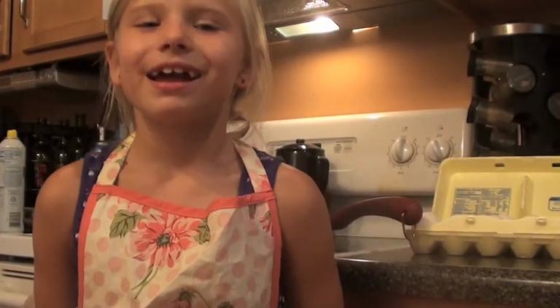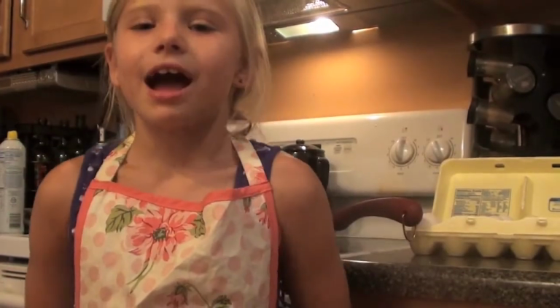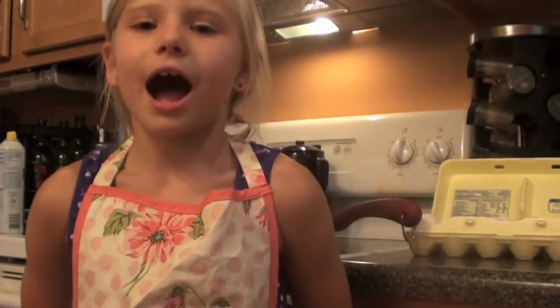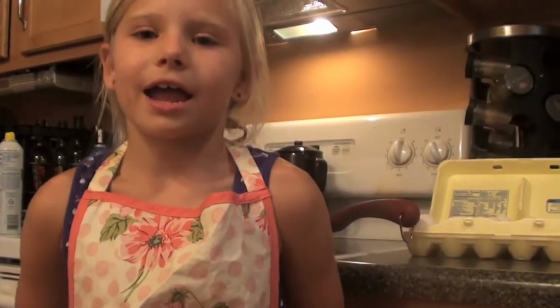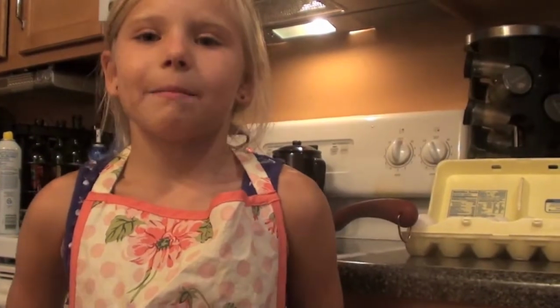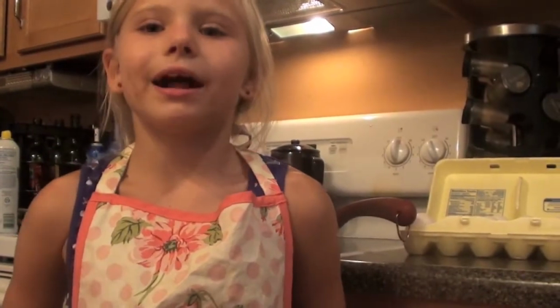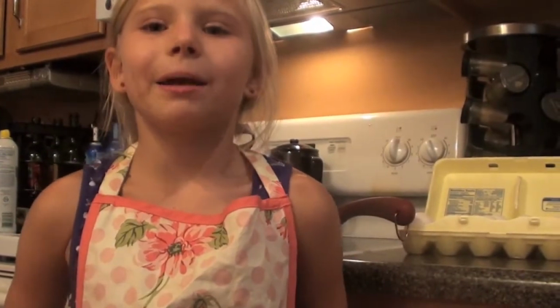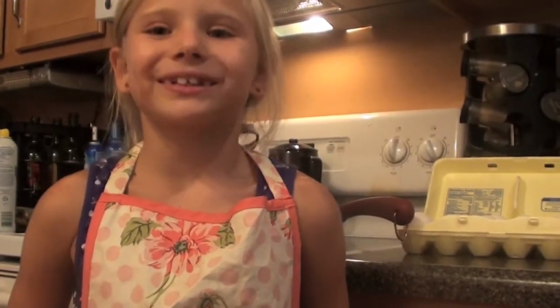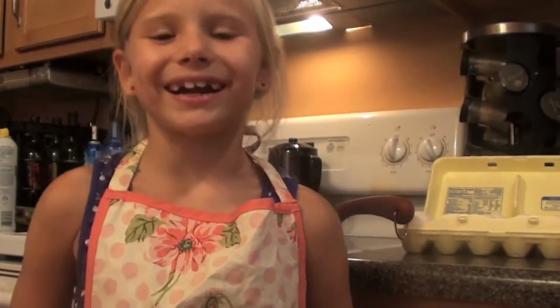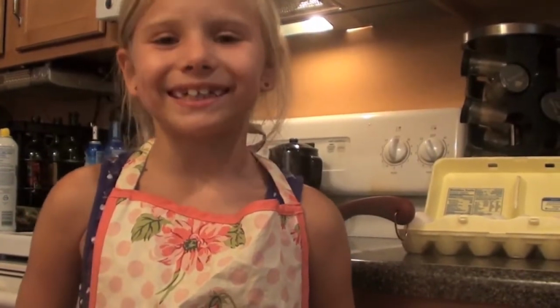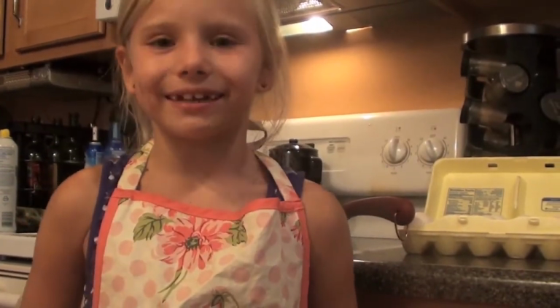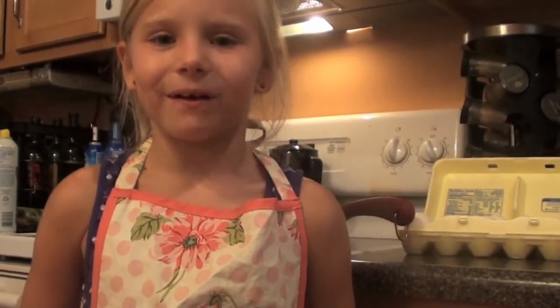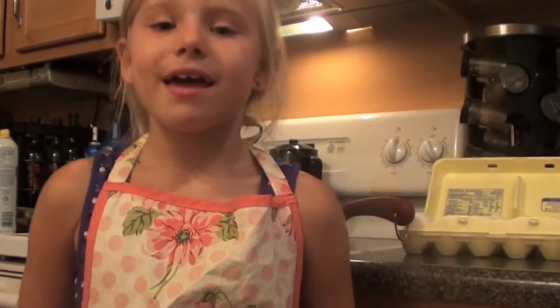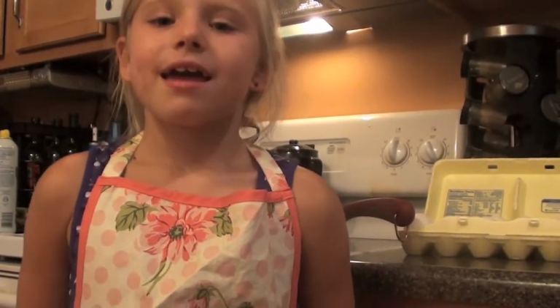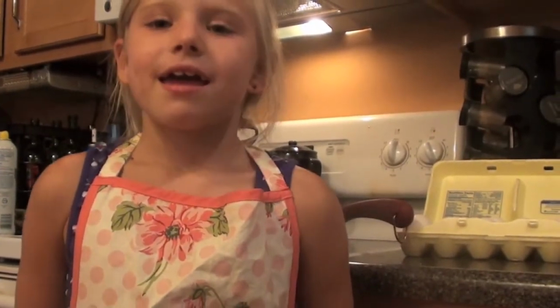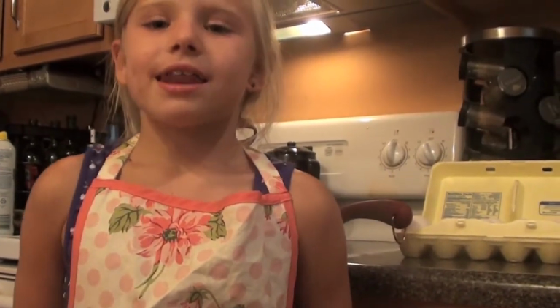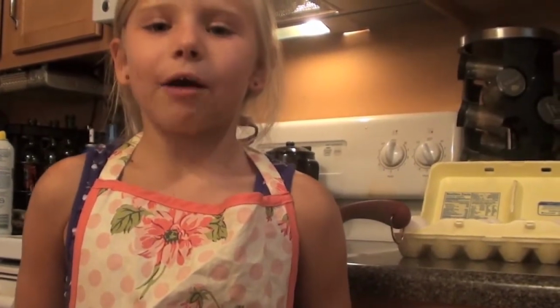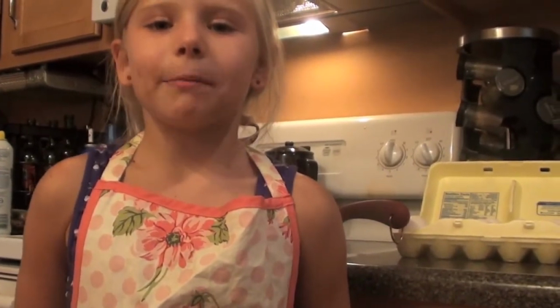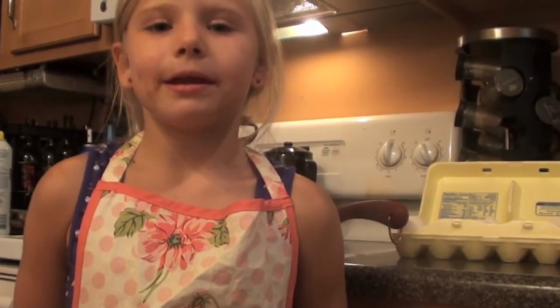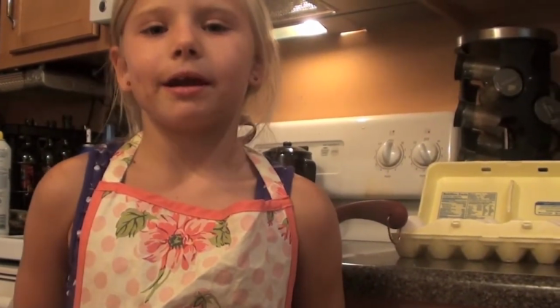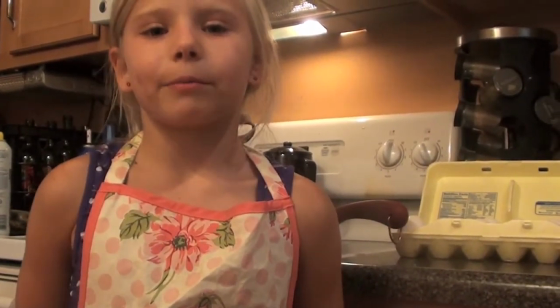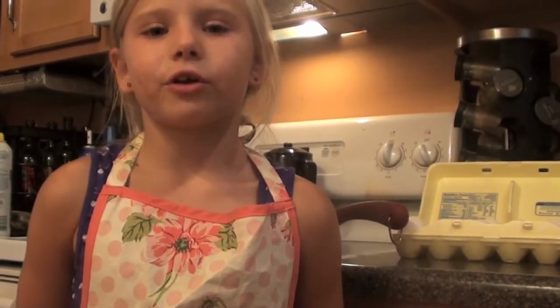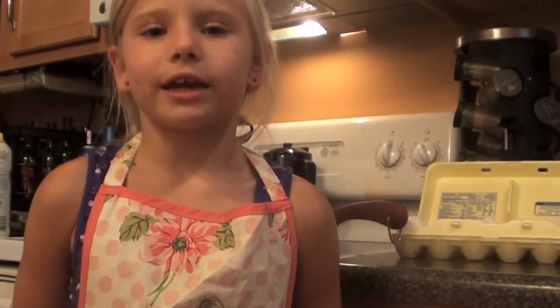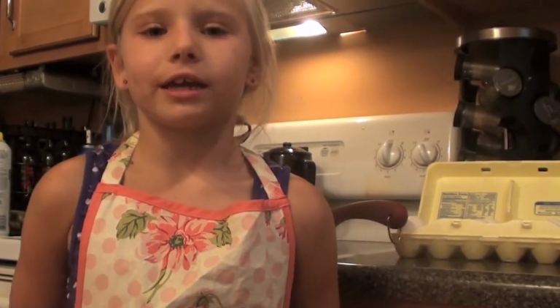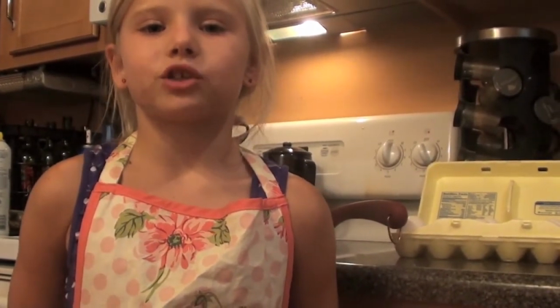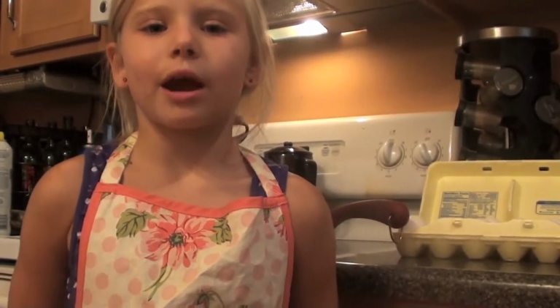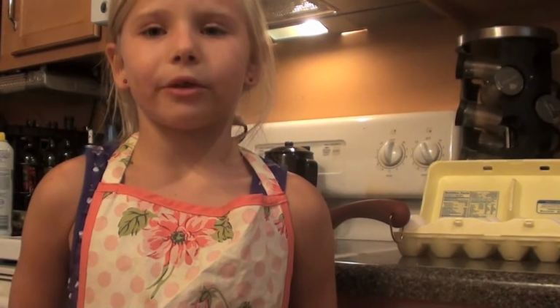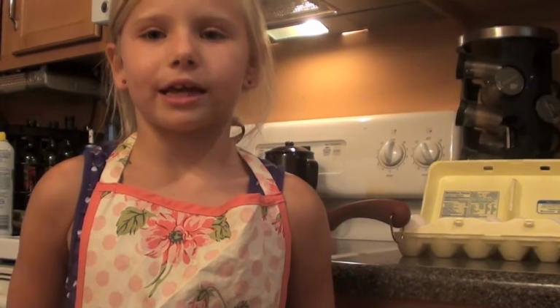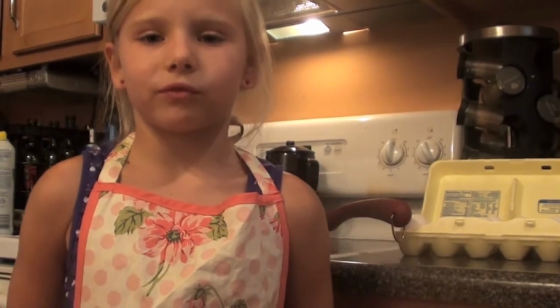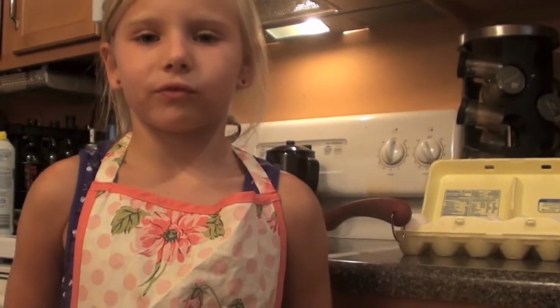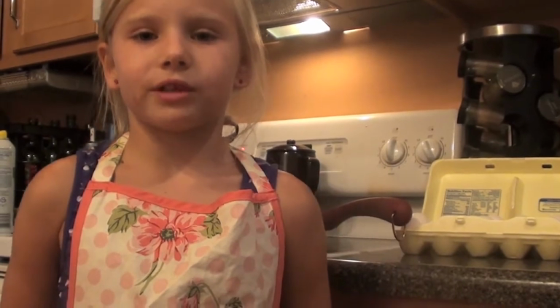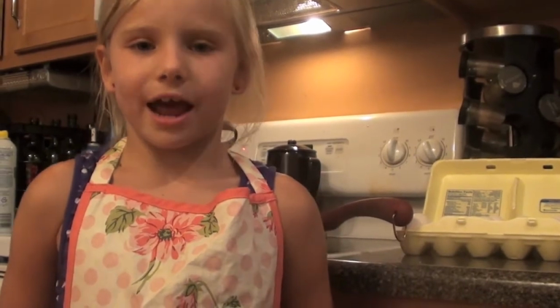Hi, my name is Gracie Kendall and I will be cooking scrambled eggs today.